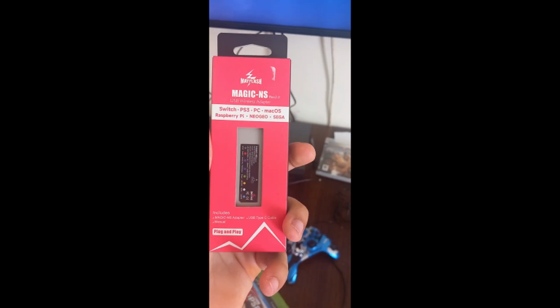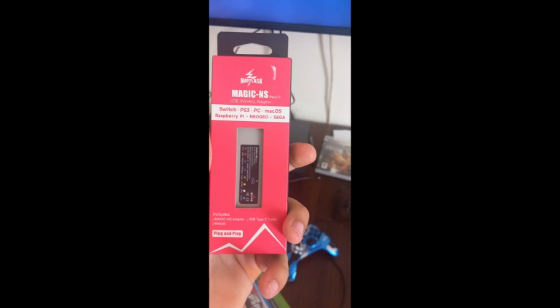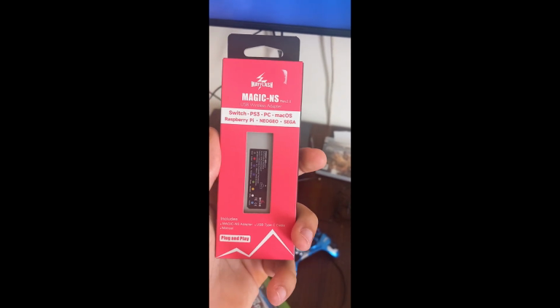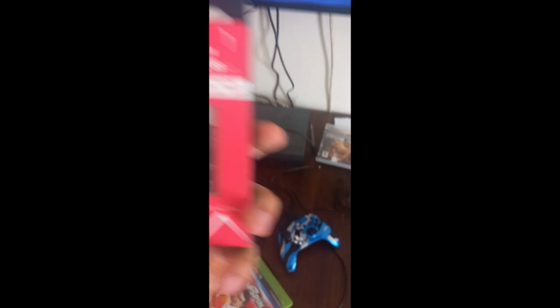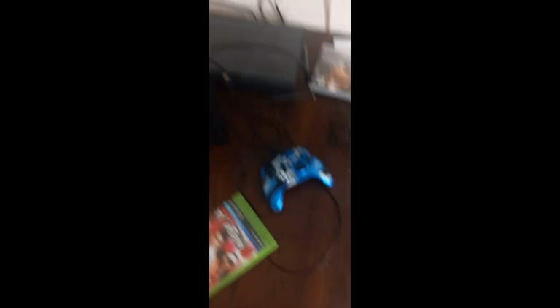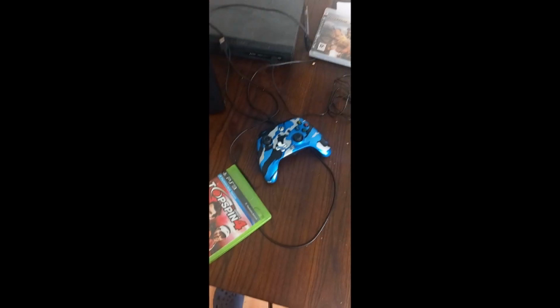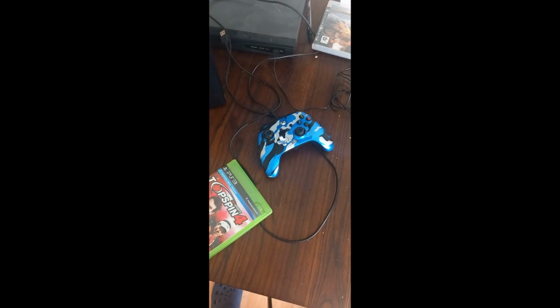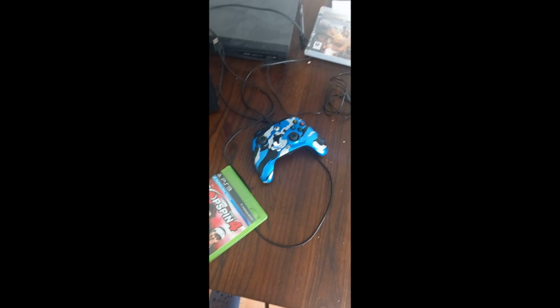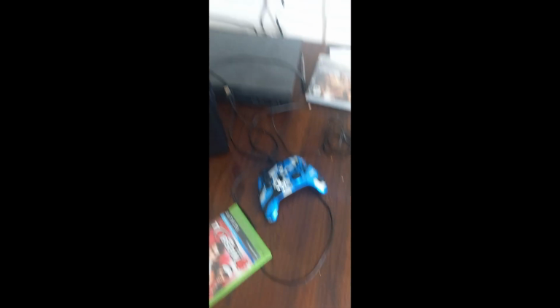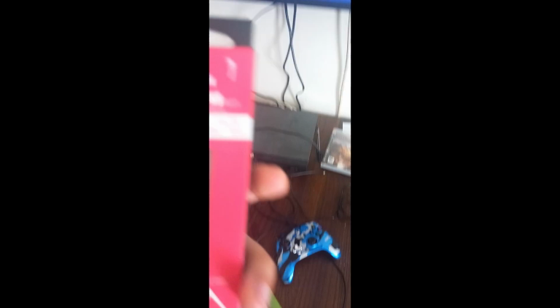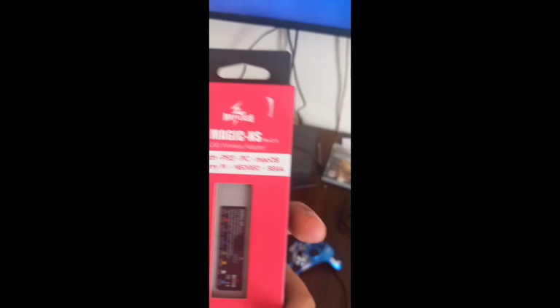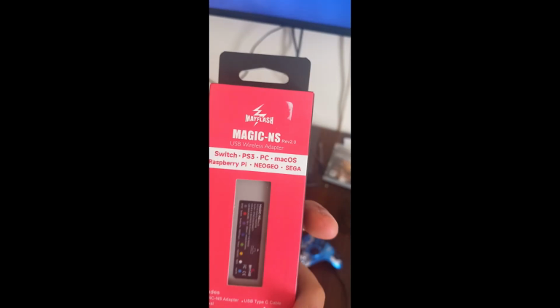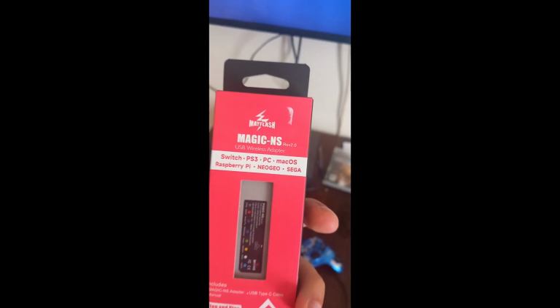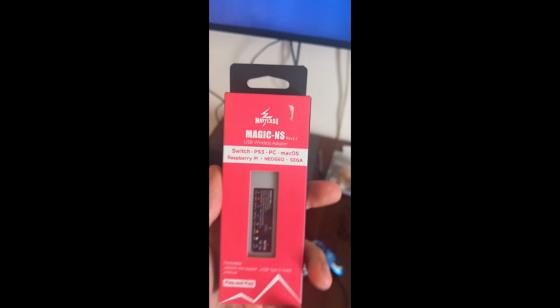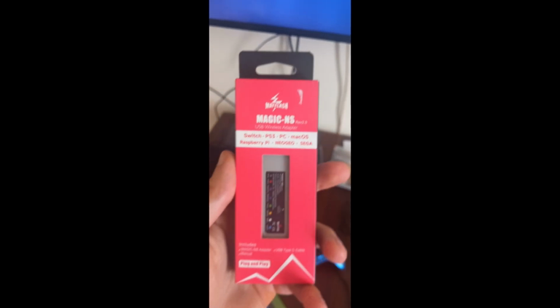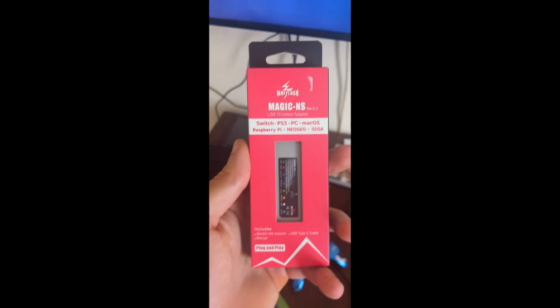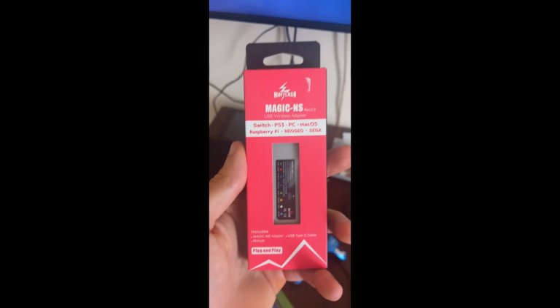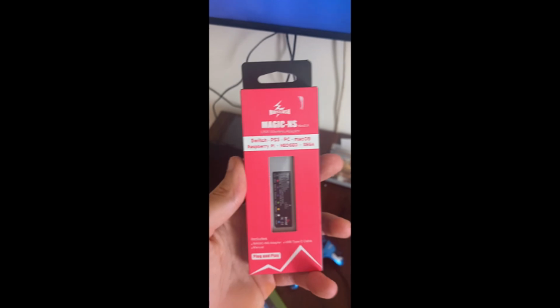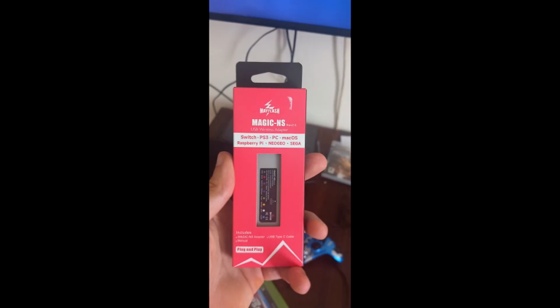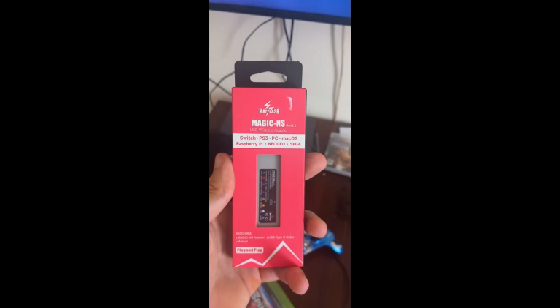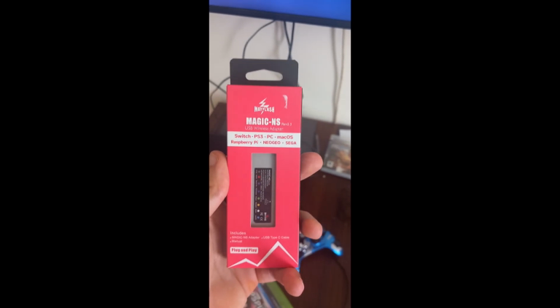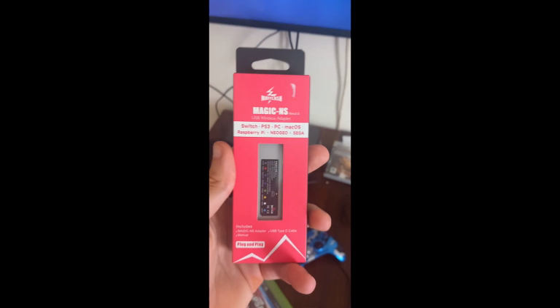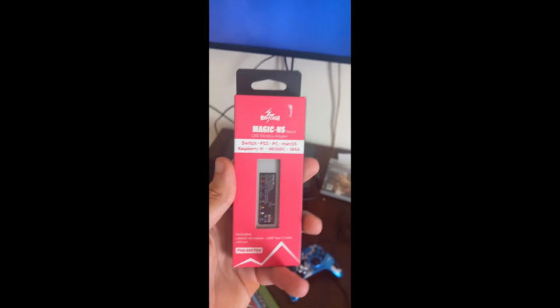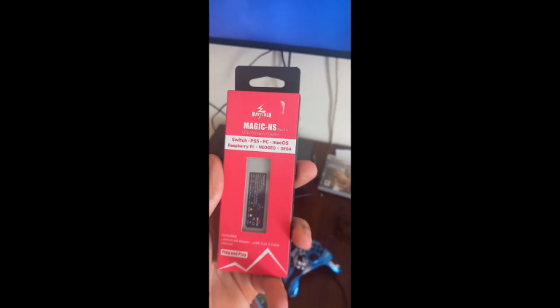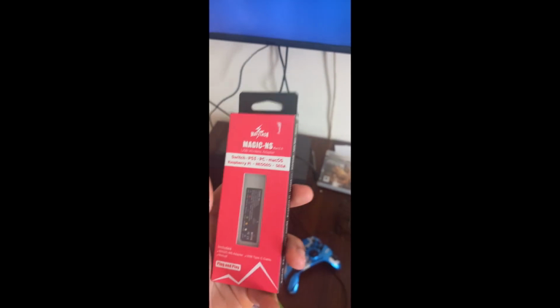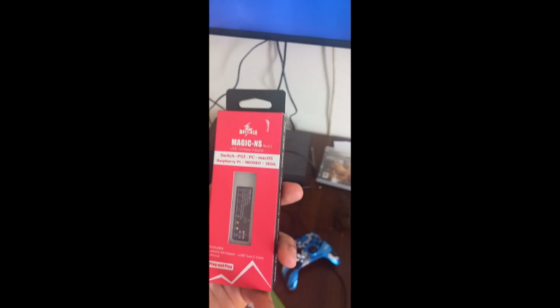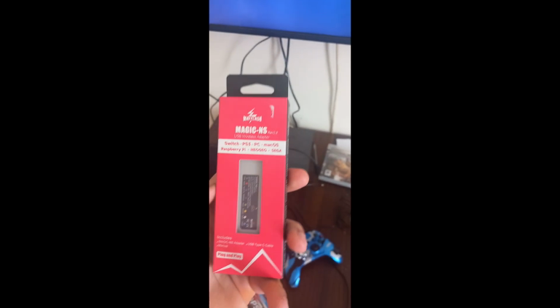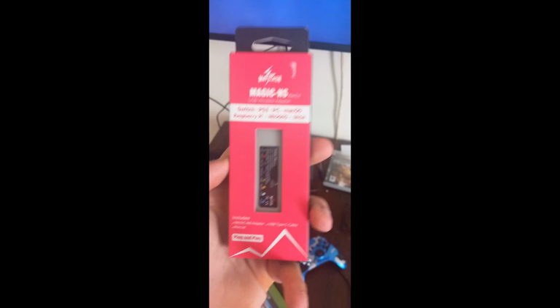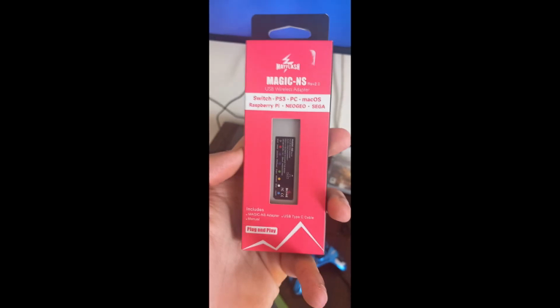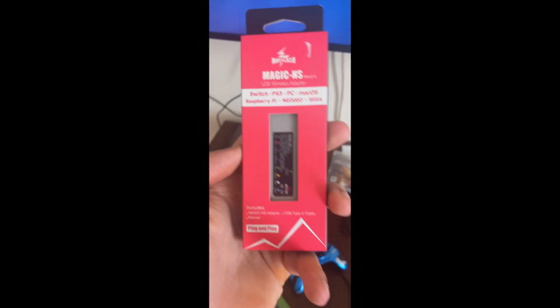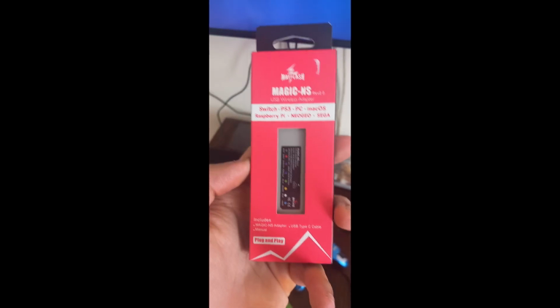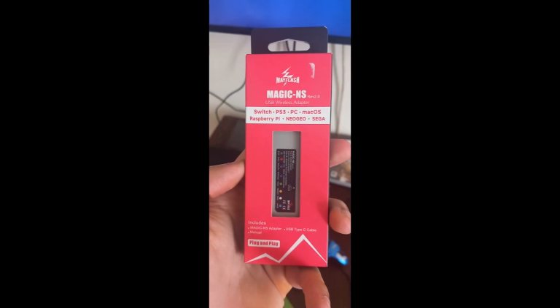I have an Xbox controller right here. To use any controller on the PS3, you need to buy an adapter. This is the one that I have.